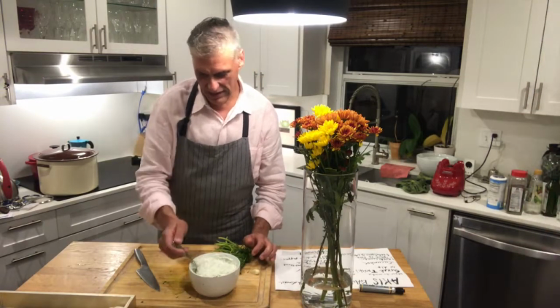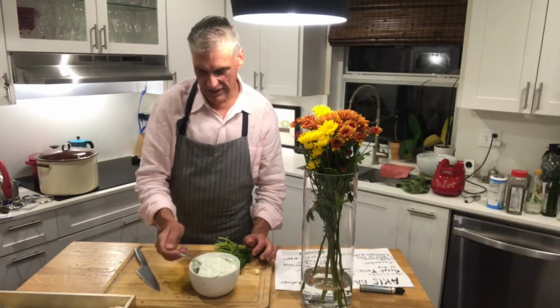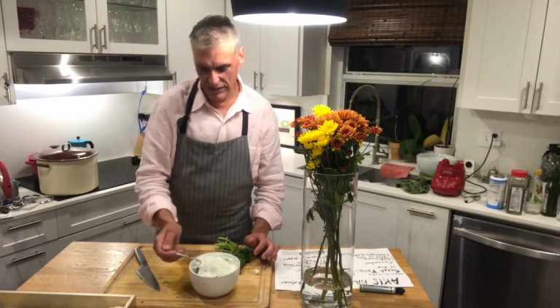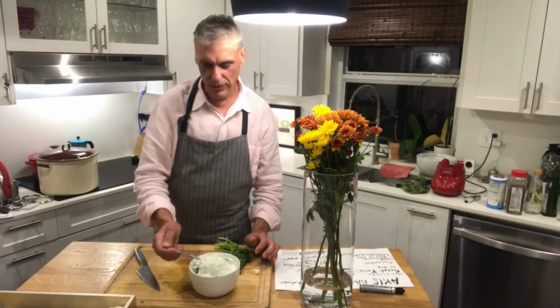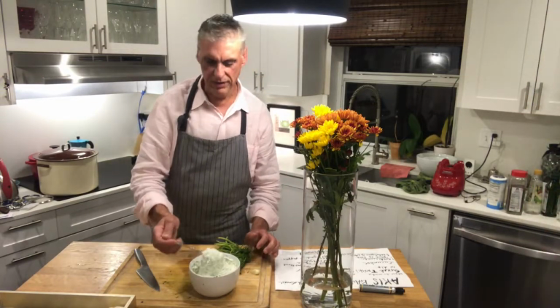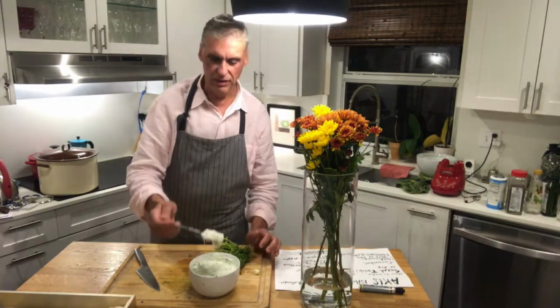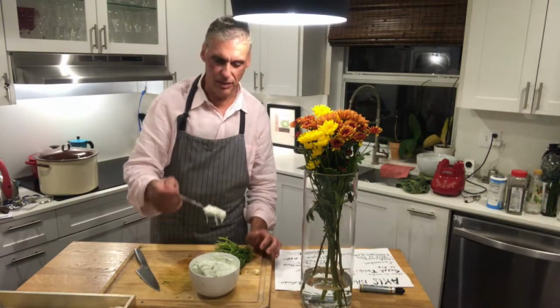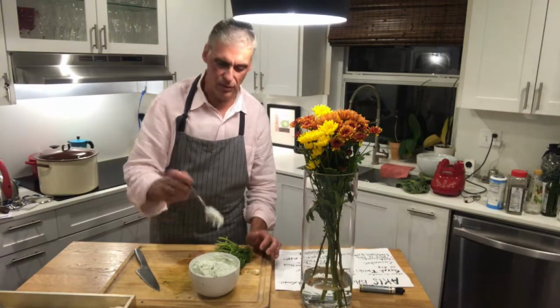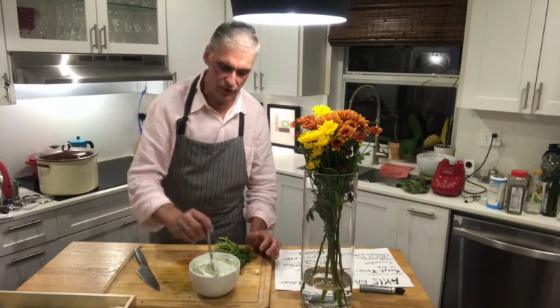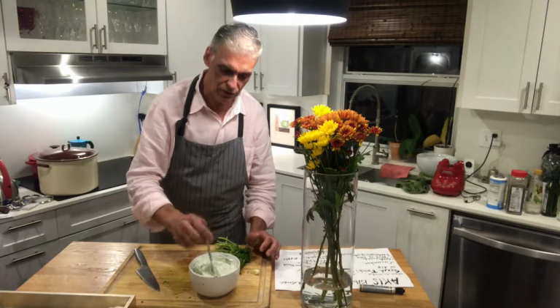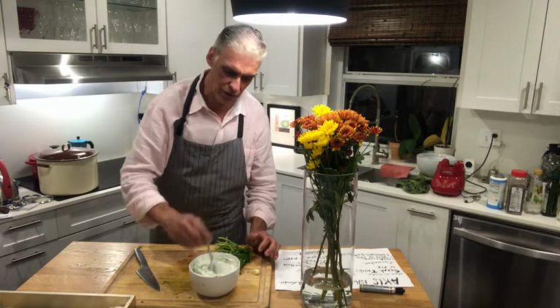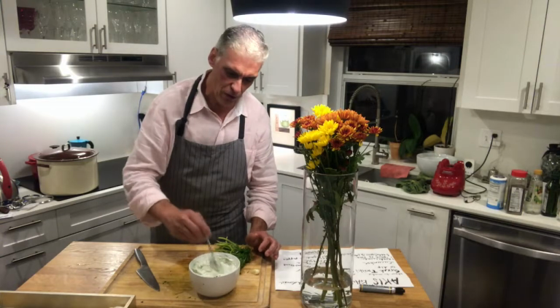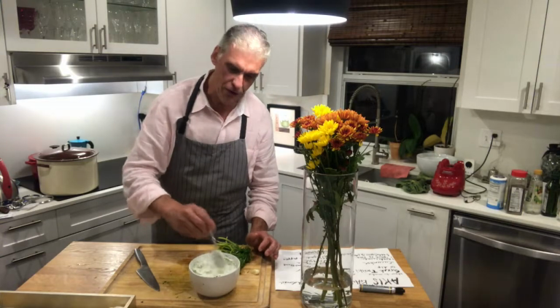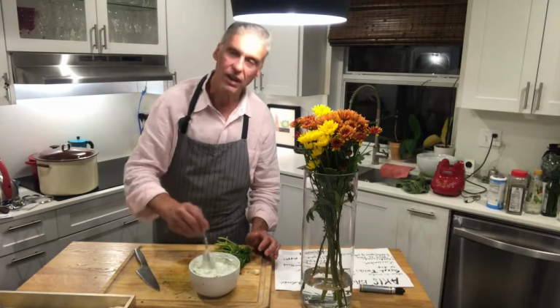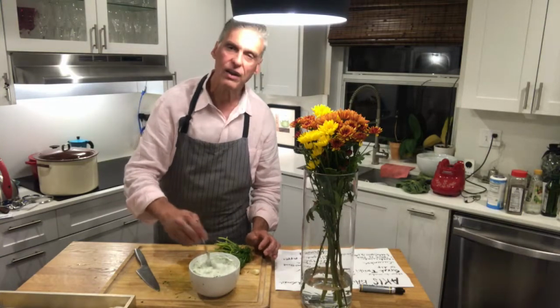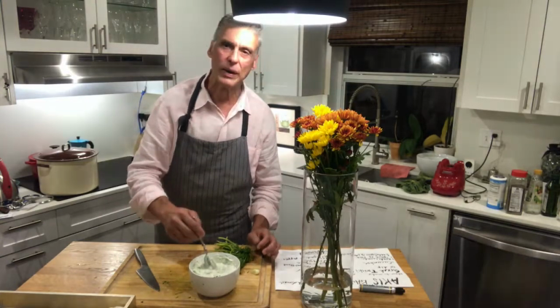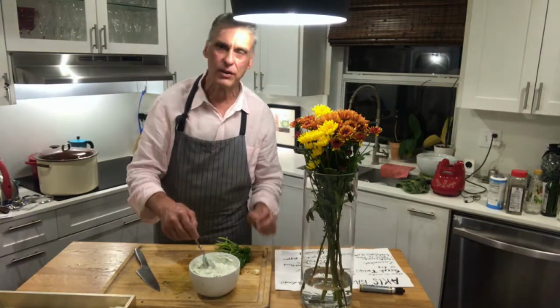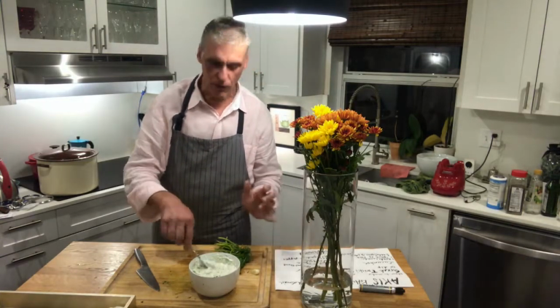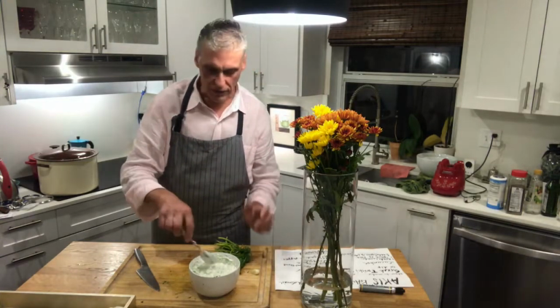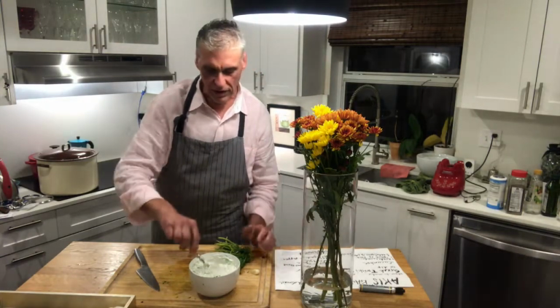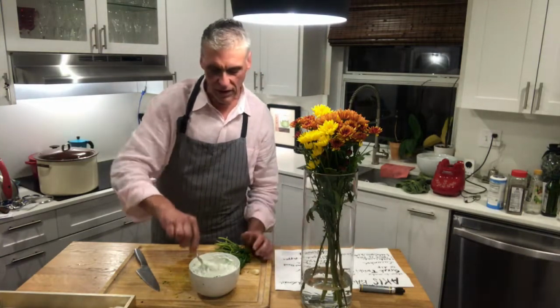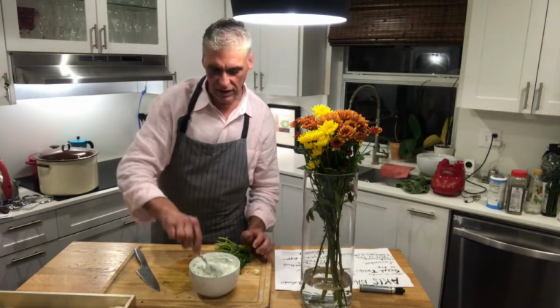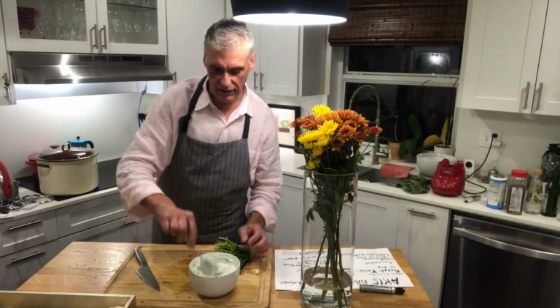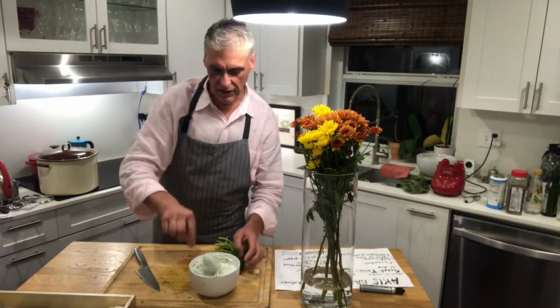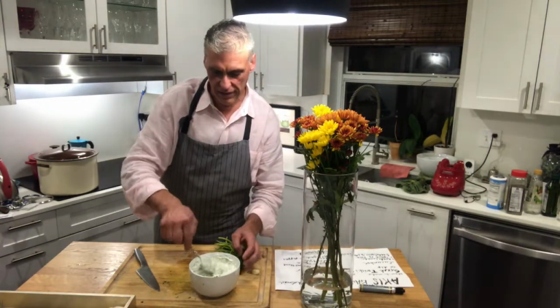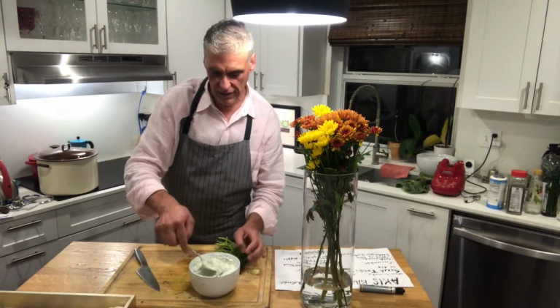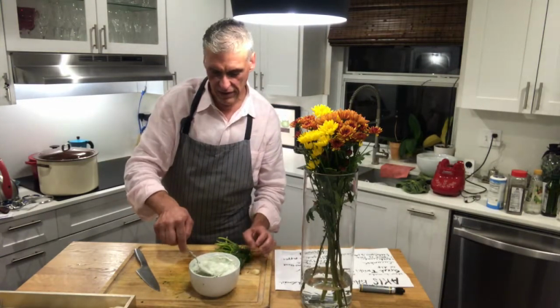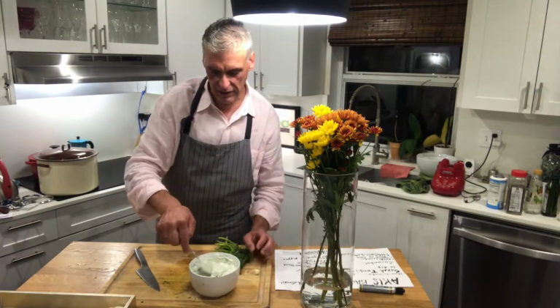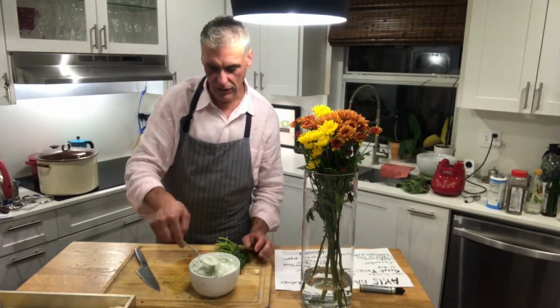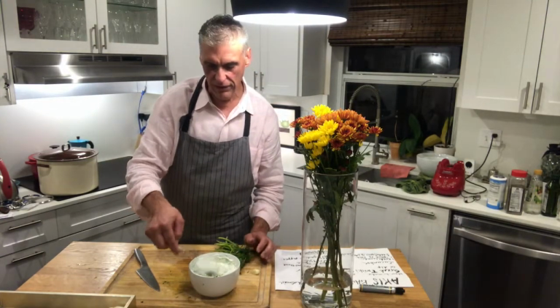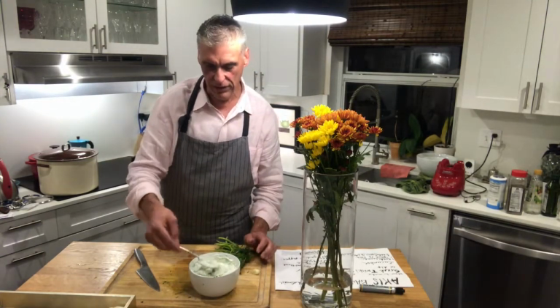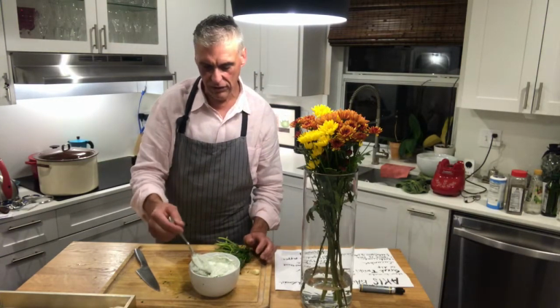It's nice and rich. Remember, use Greek yogurt — it is very thick and it's great for this kind of dip.